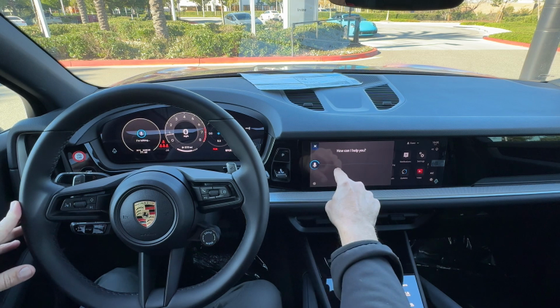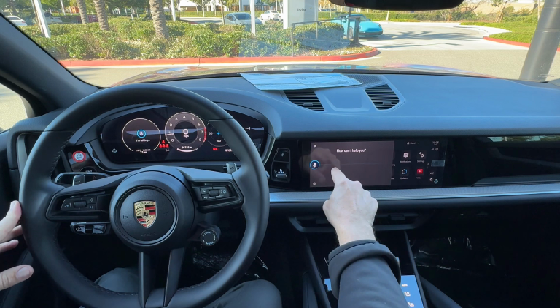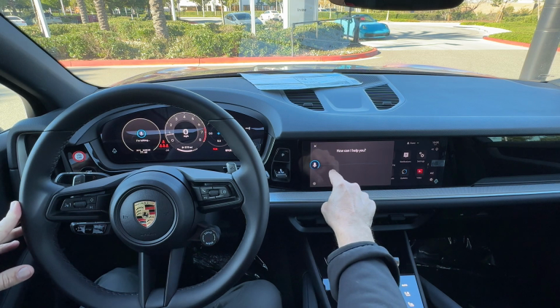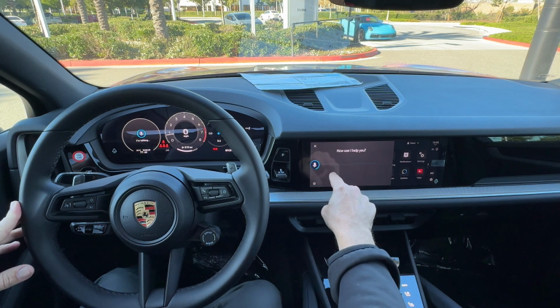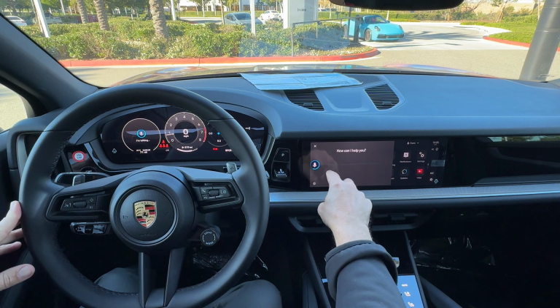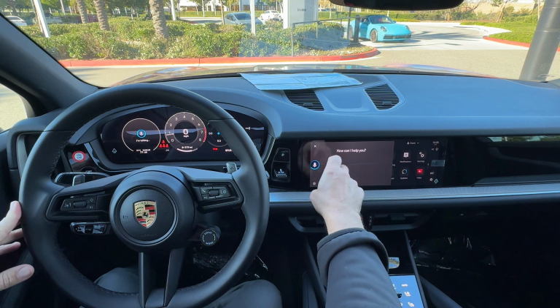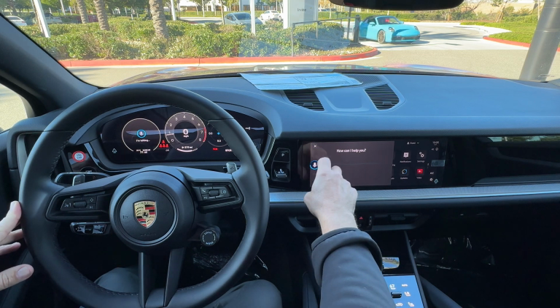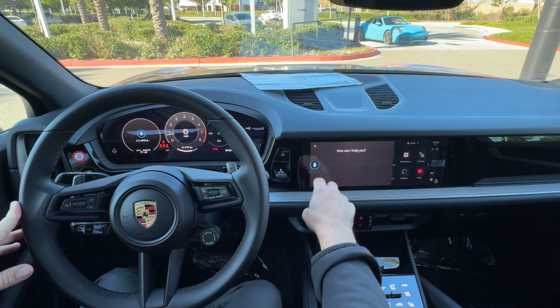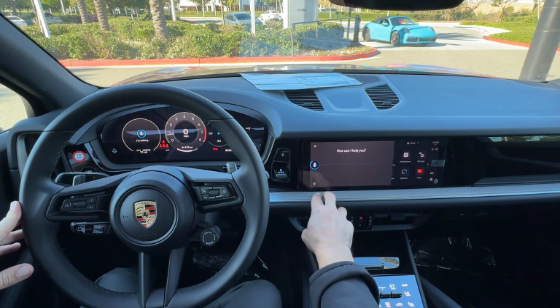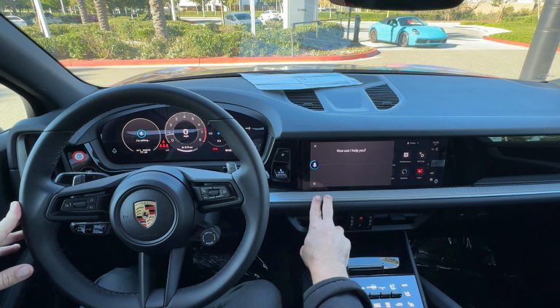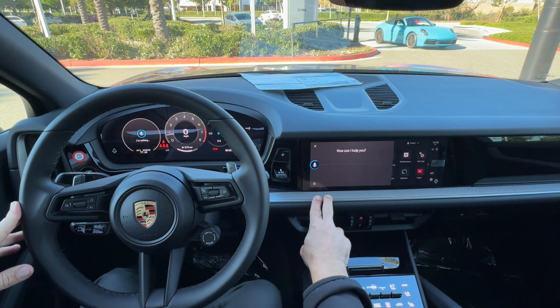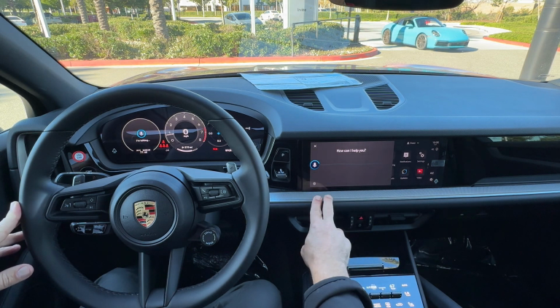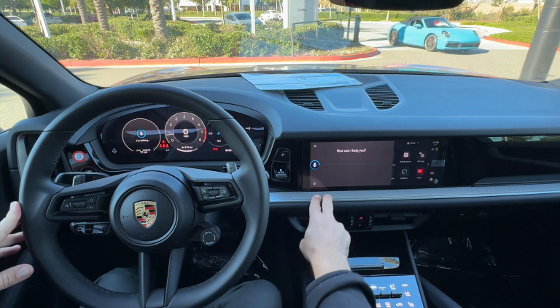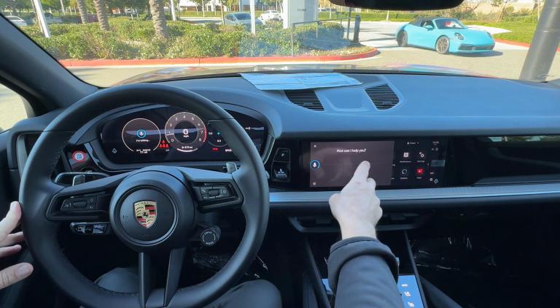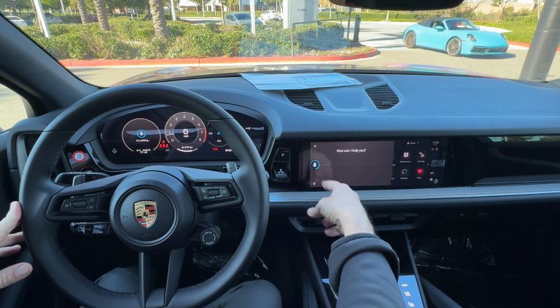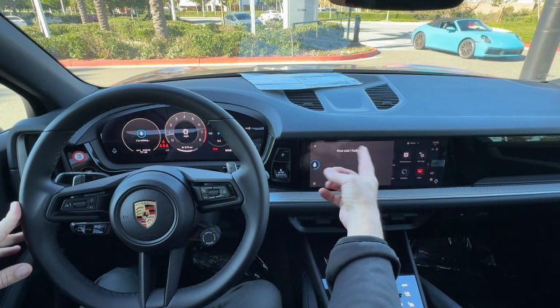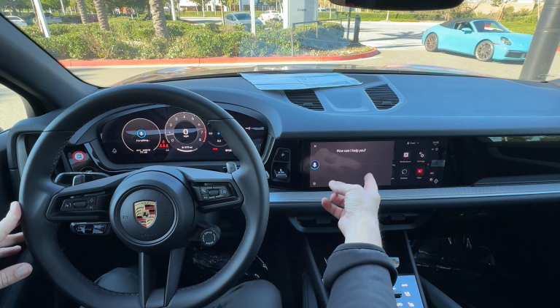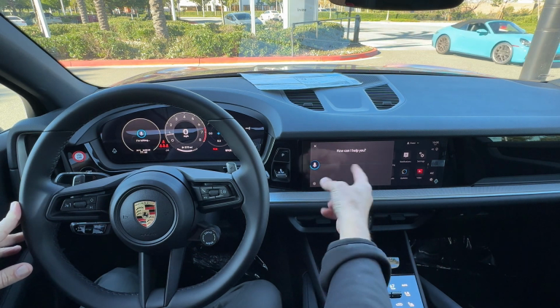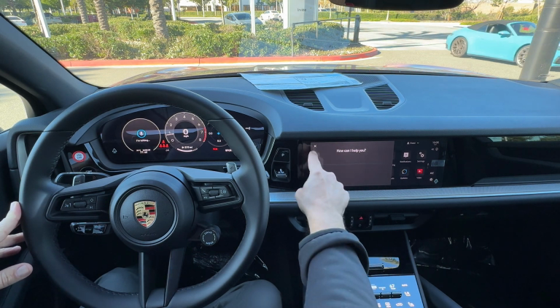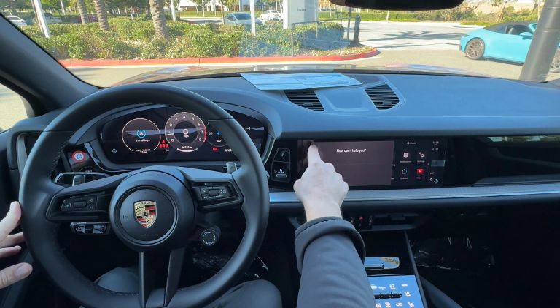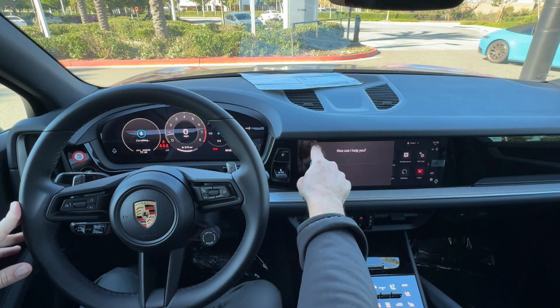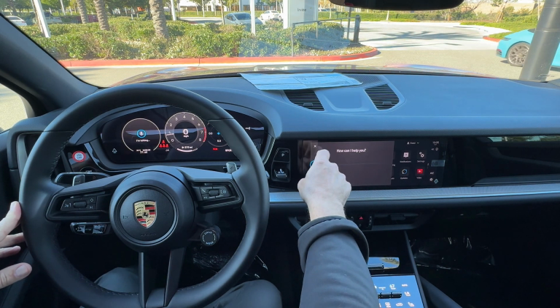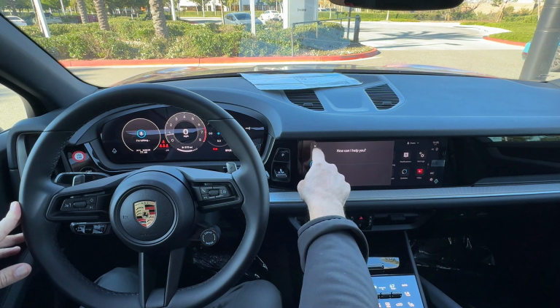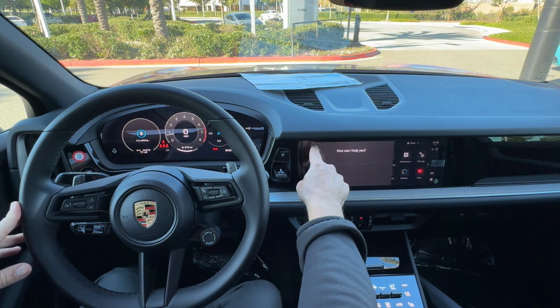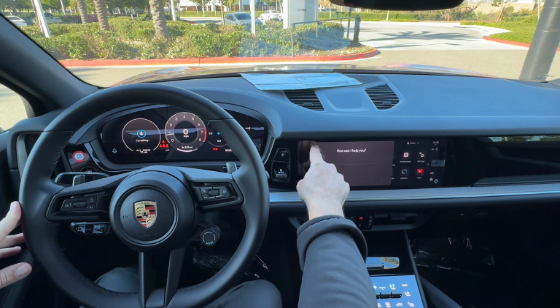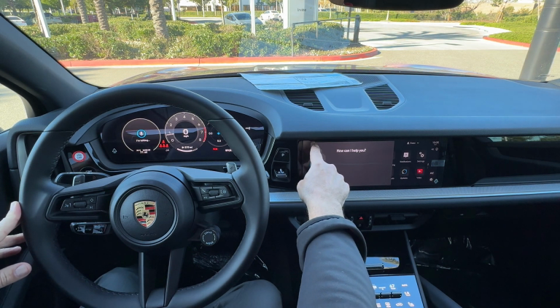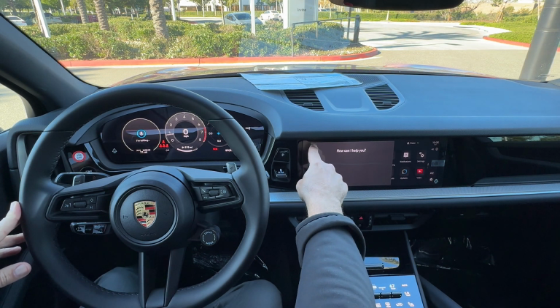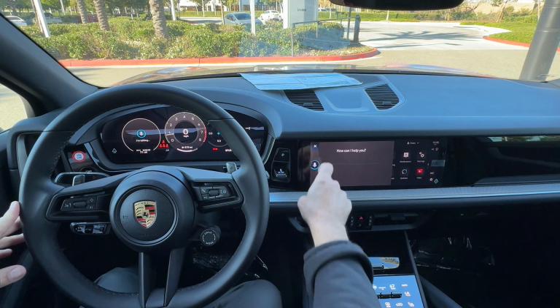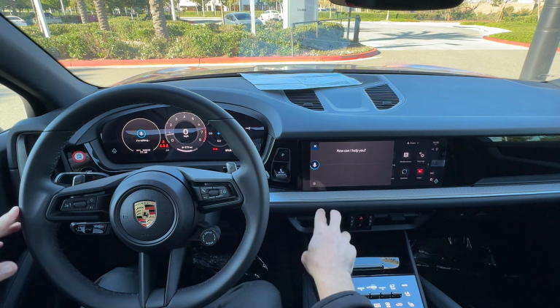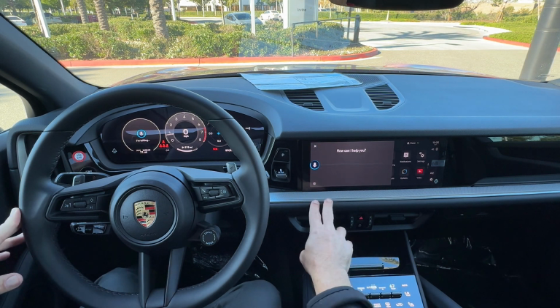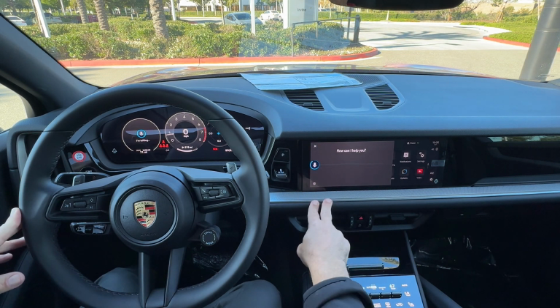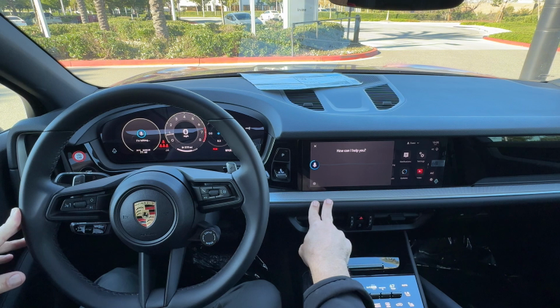The second way to access it — if you want to cancel voice control, you'll hit the X button.